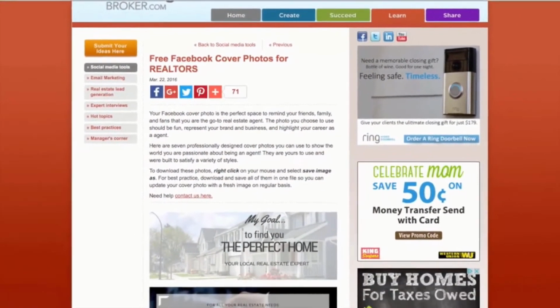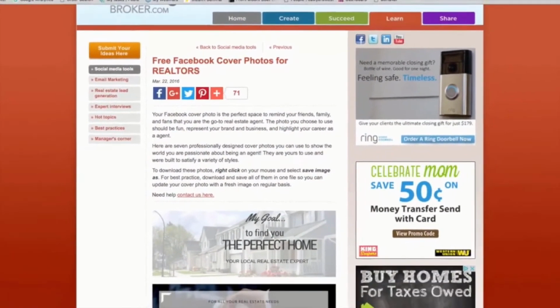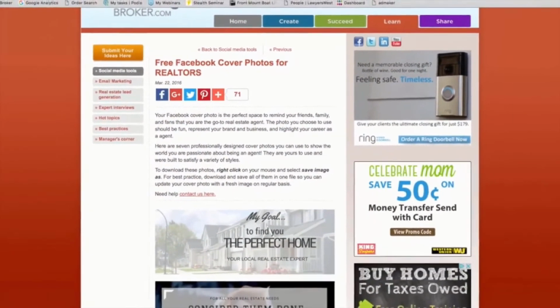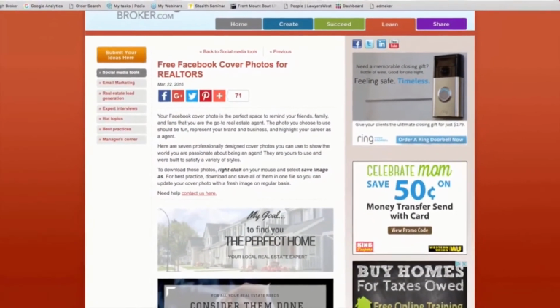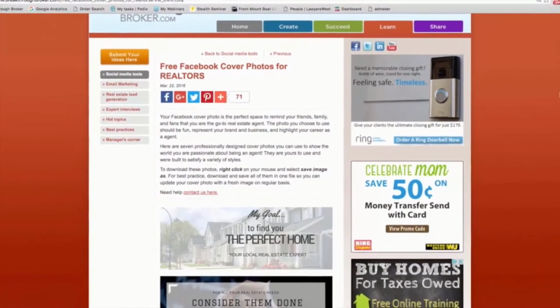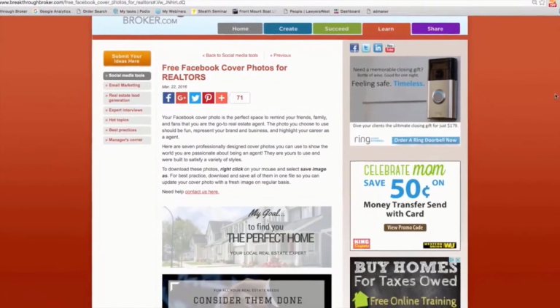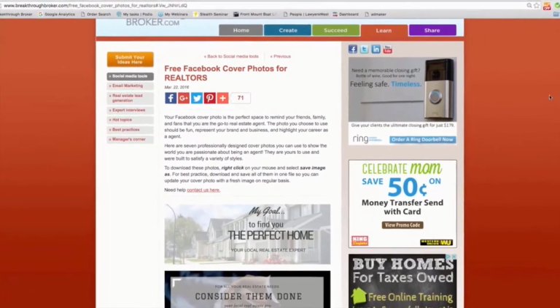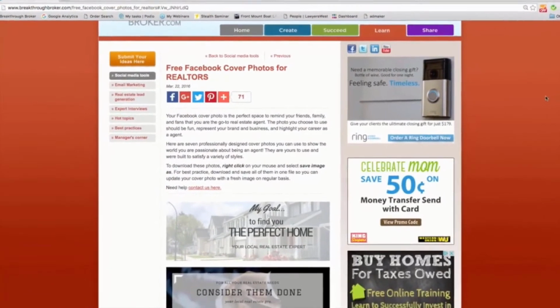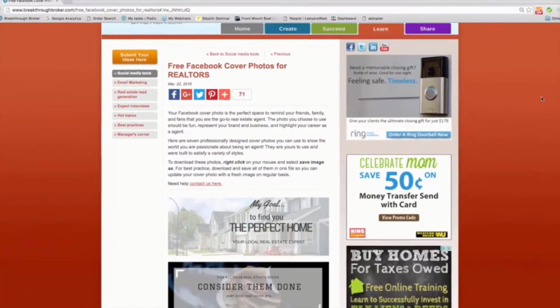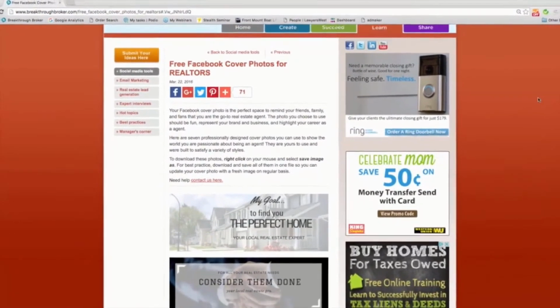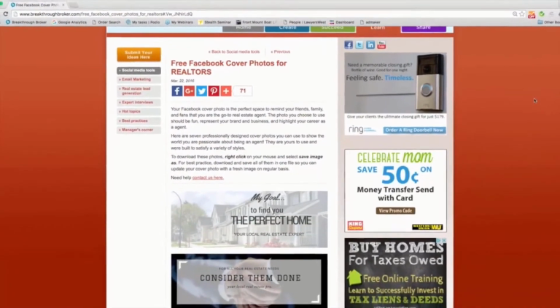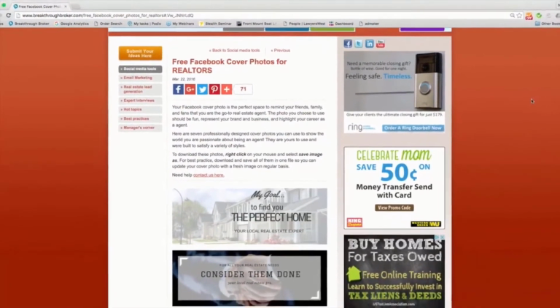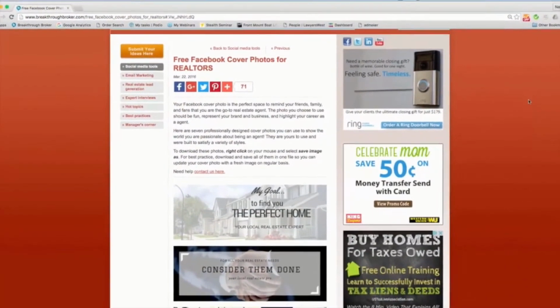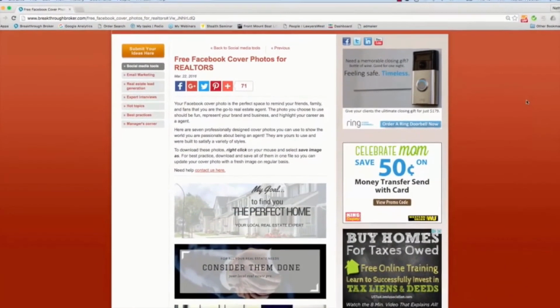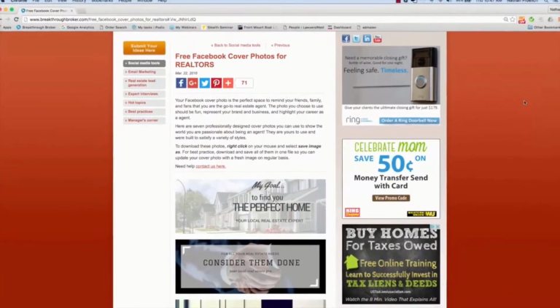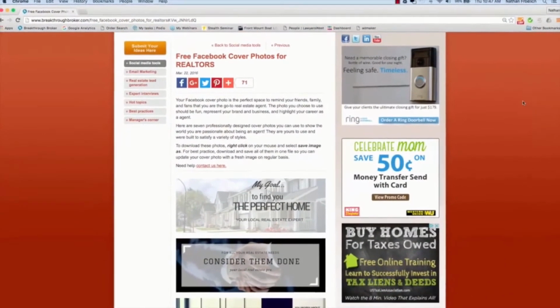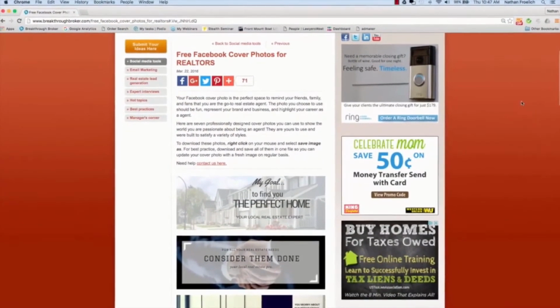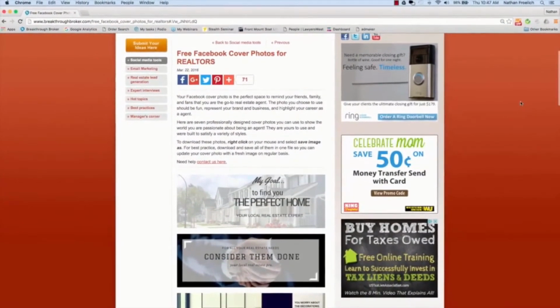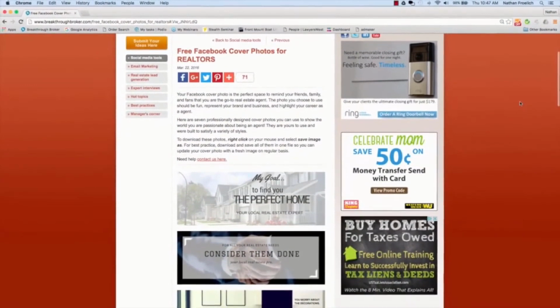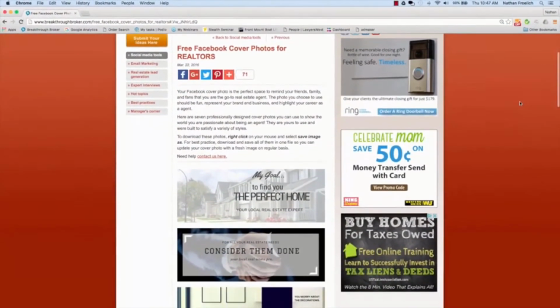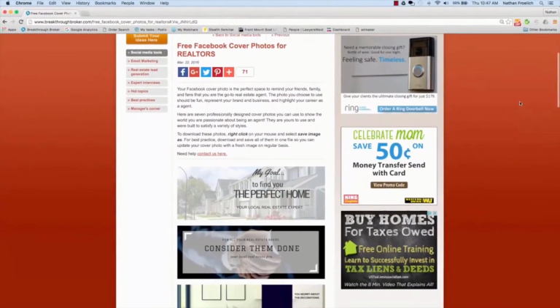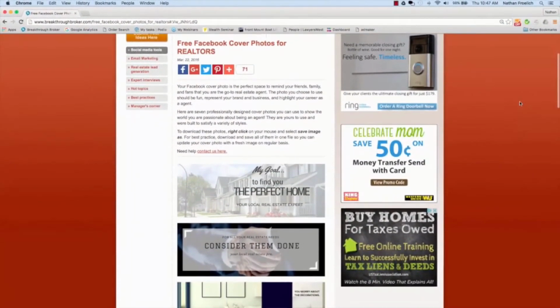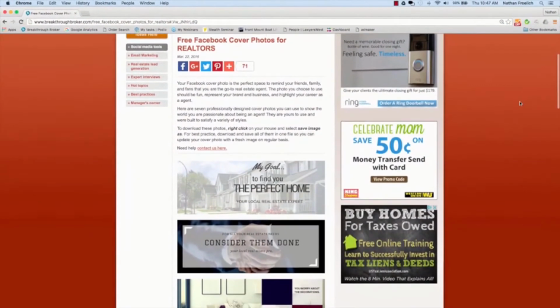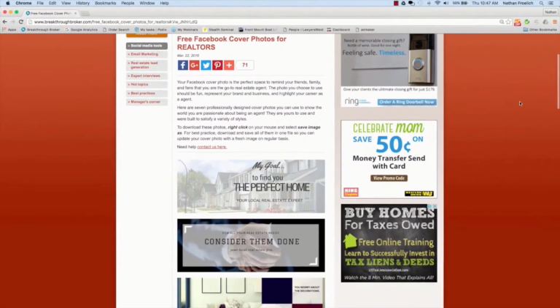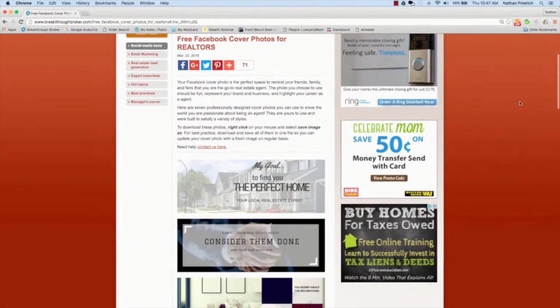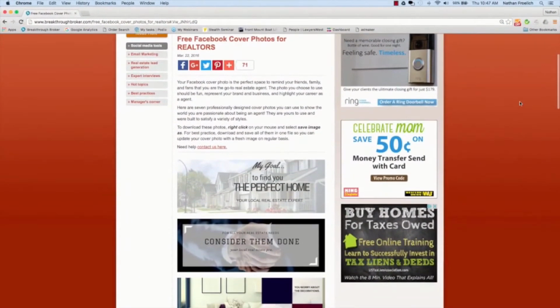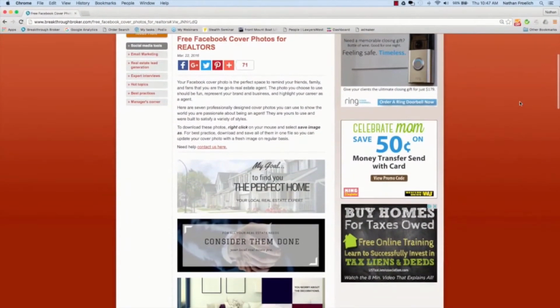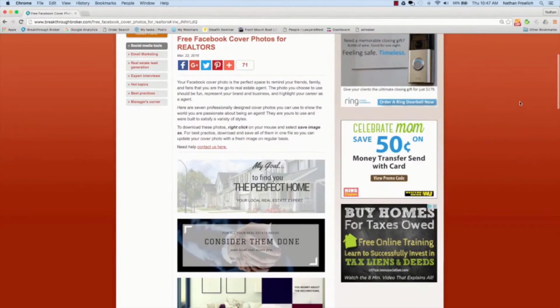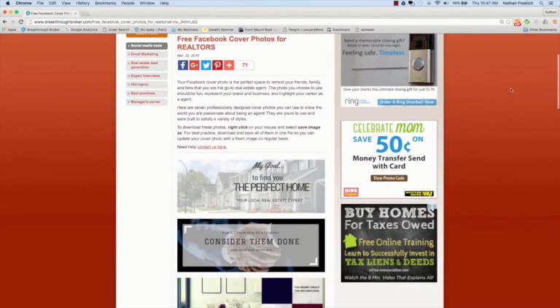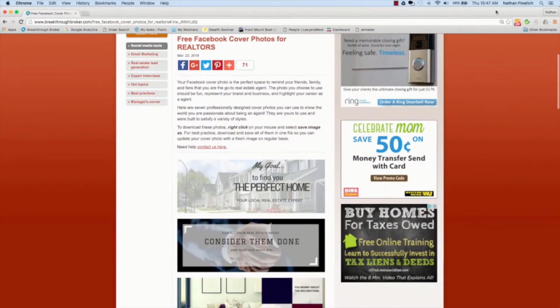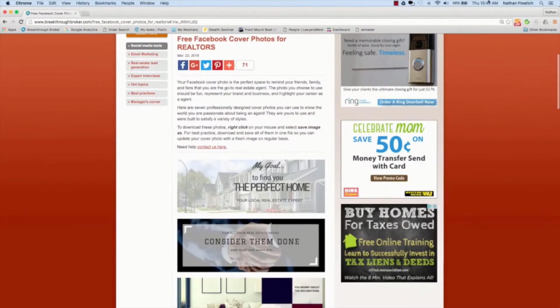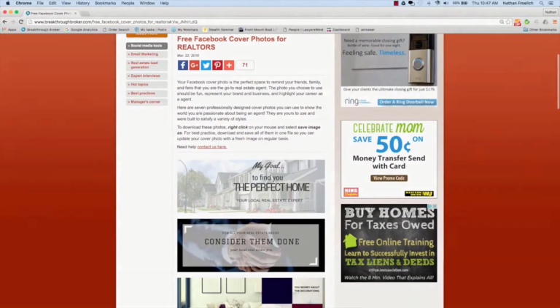This is just a taste. Breakthrough Broker's mission is to add new actionable ideas, strategies, tools, and downloads every week.